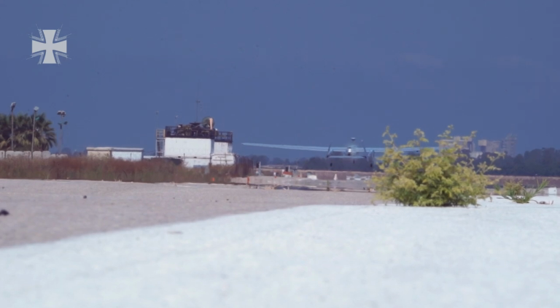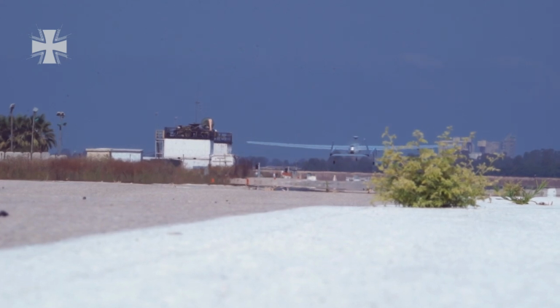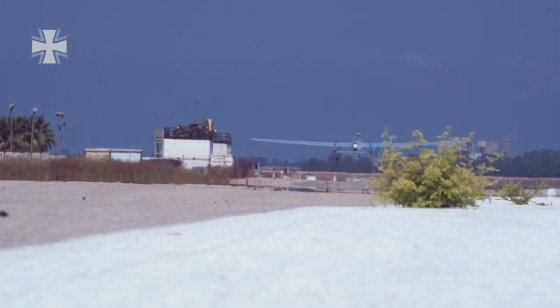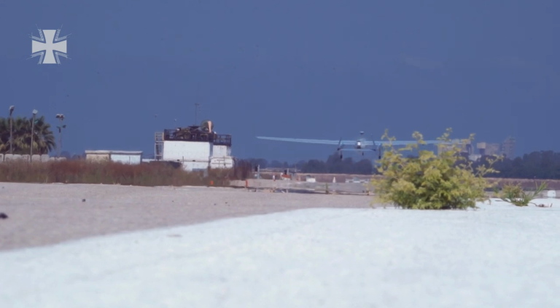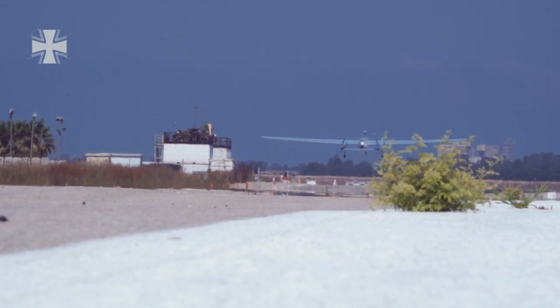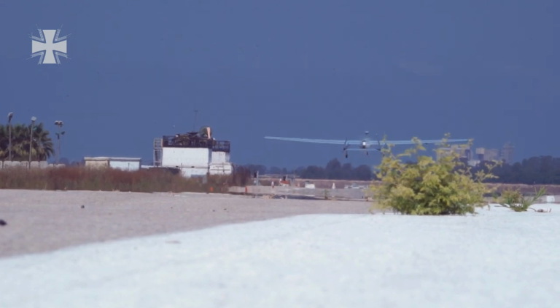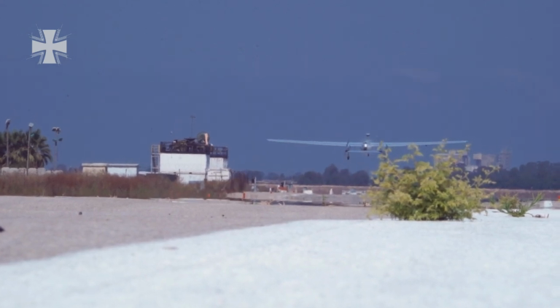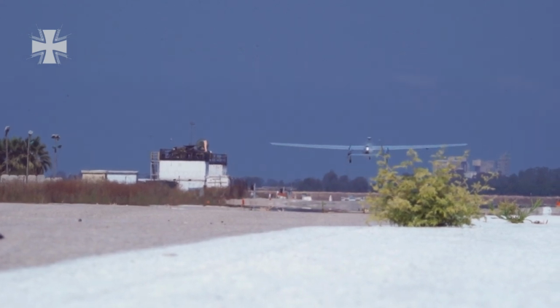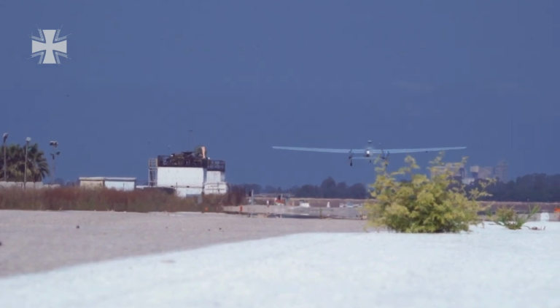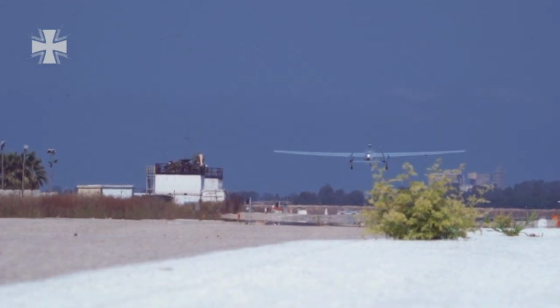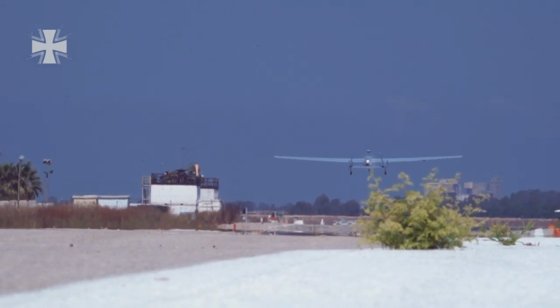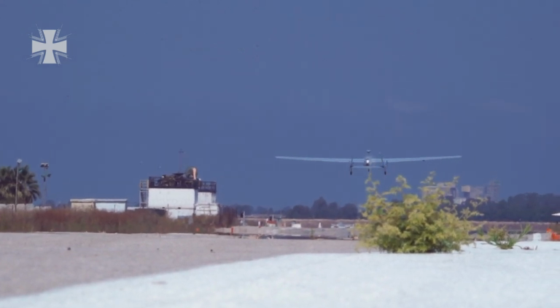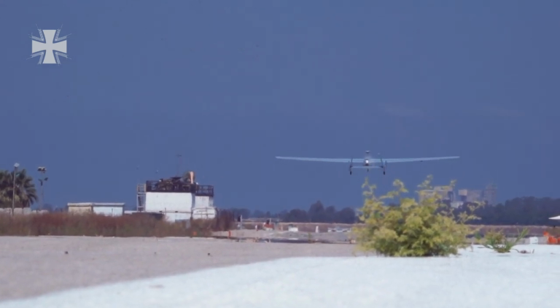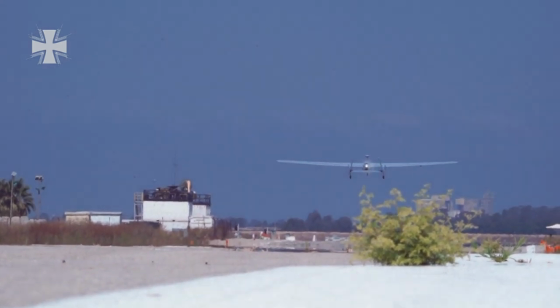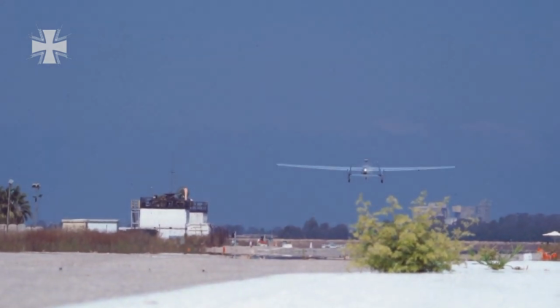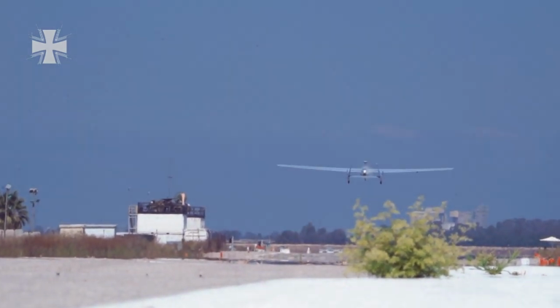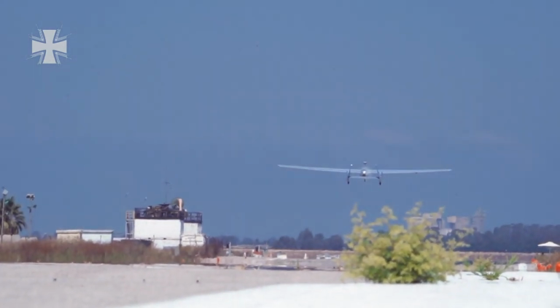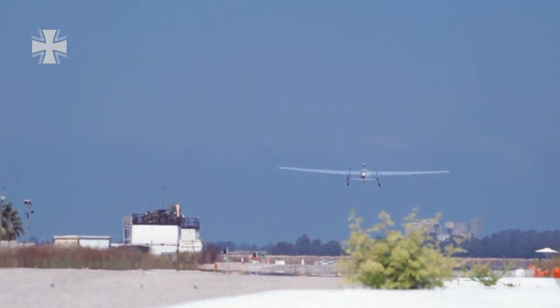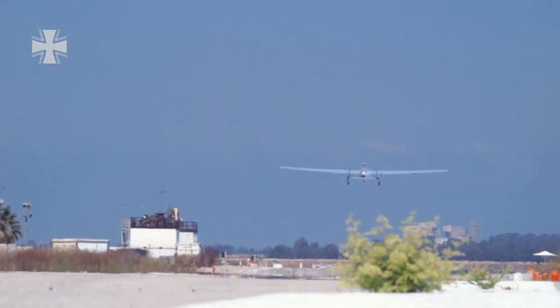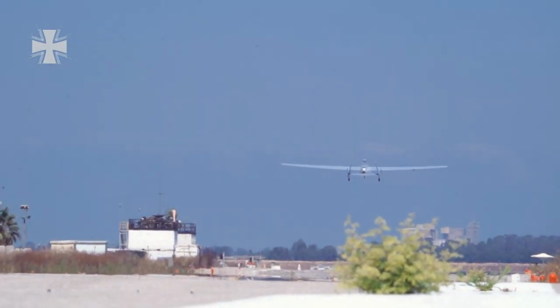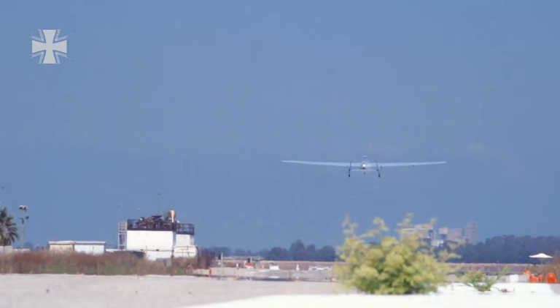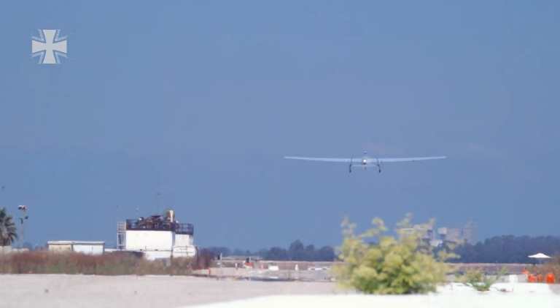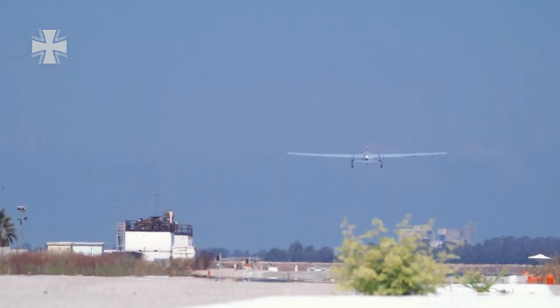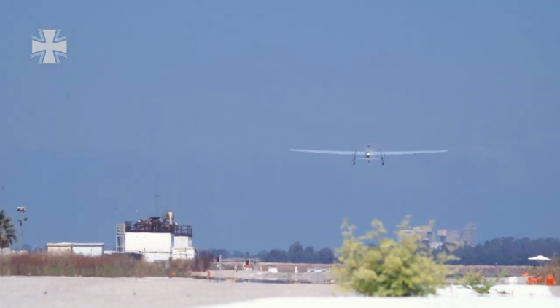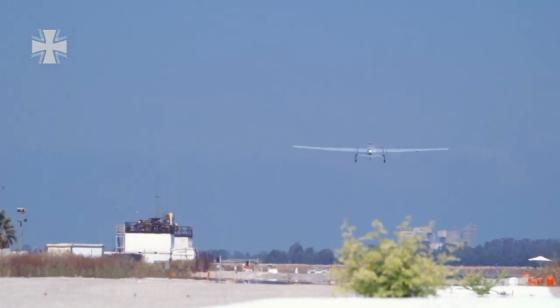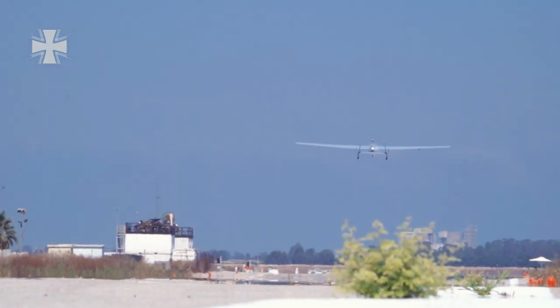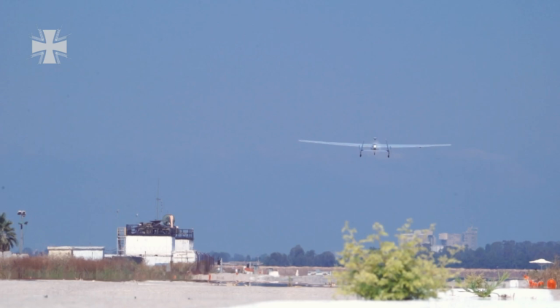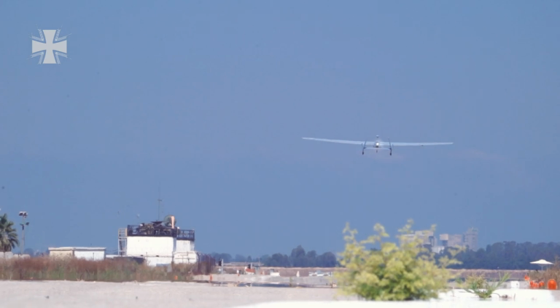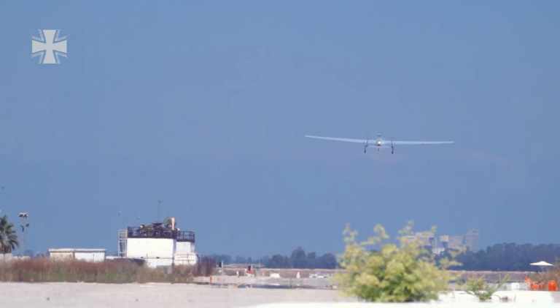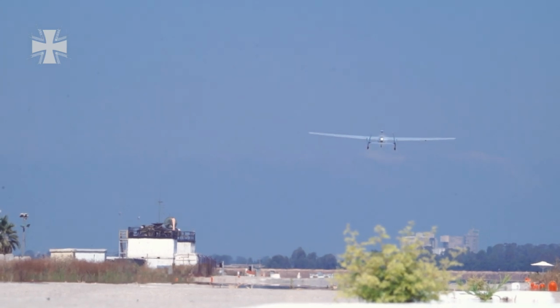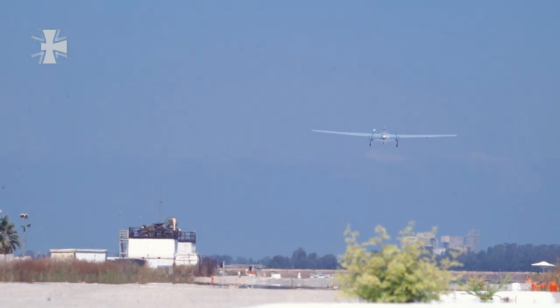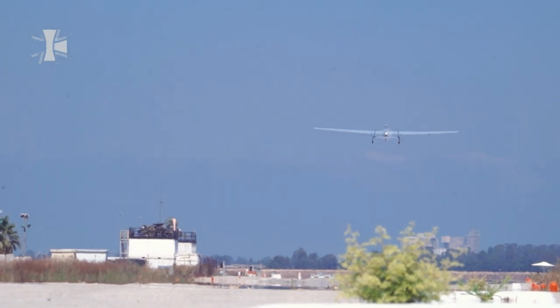Currently, the unarmed drone is stationed in Afghanistan, but there are plans to extend its use to Mali.